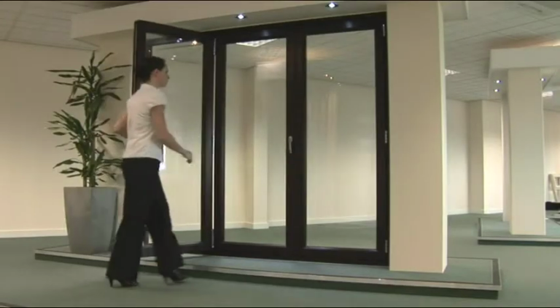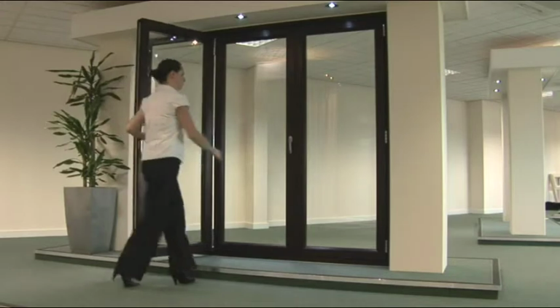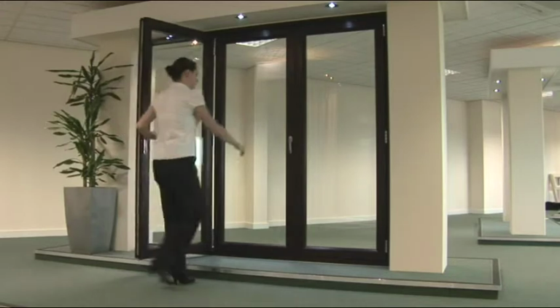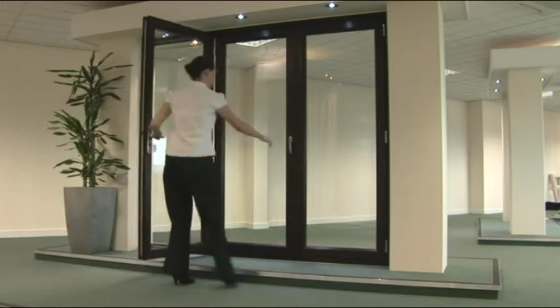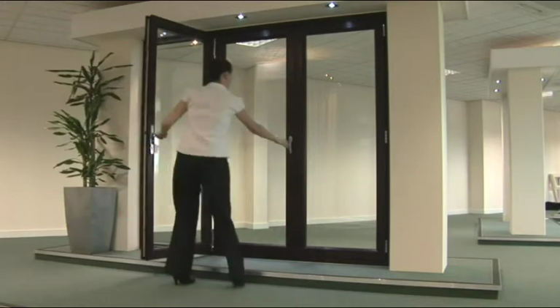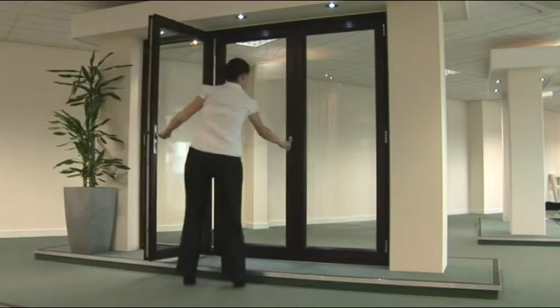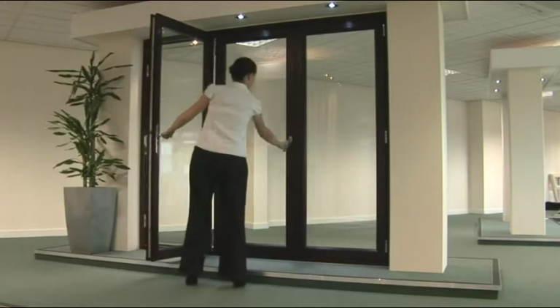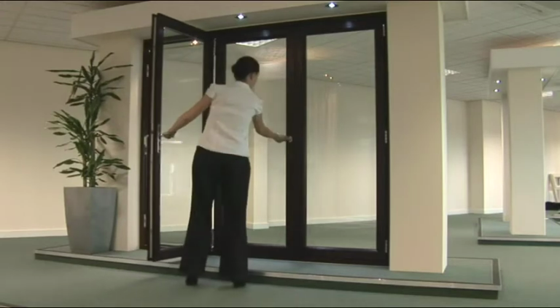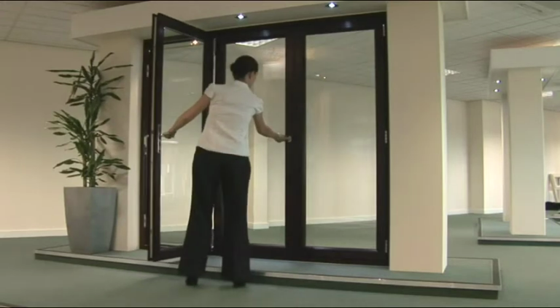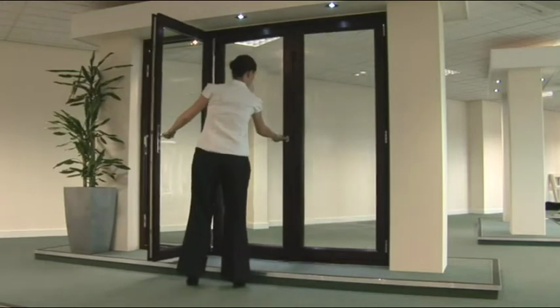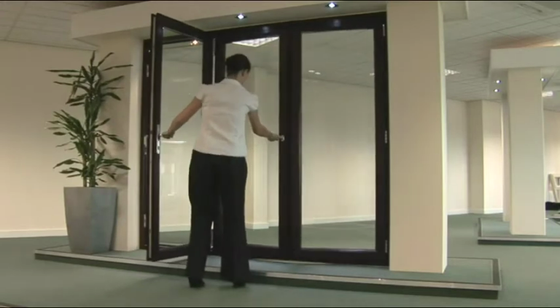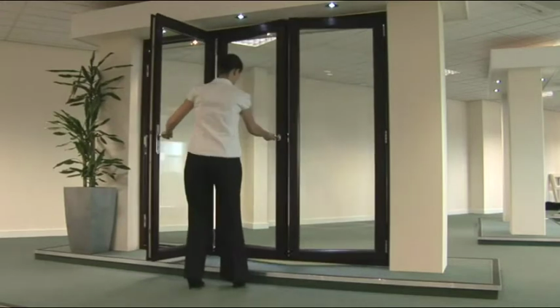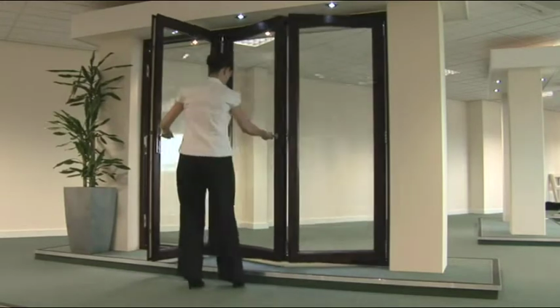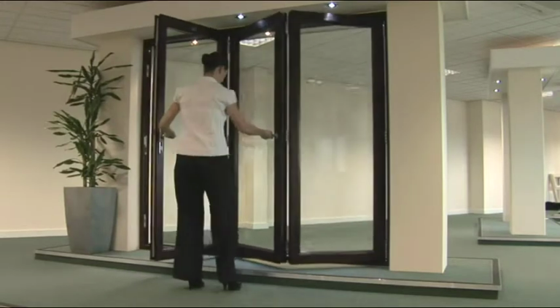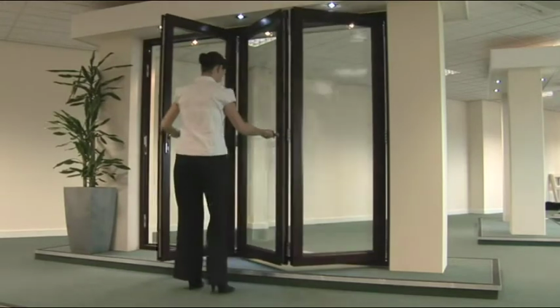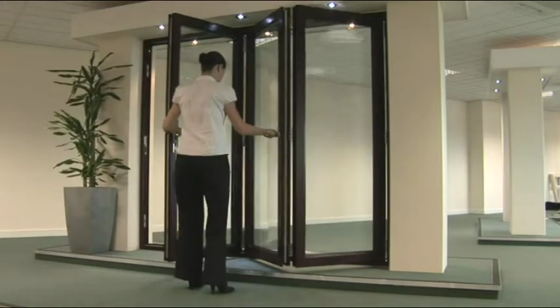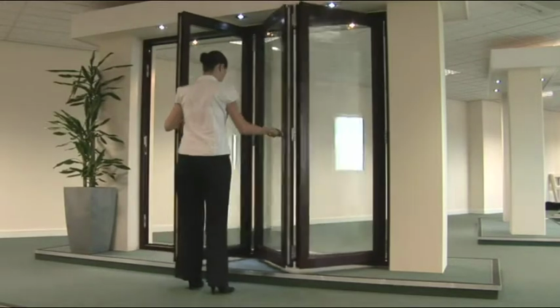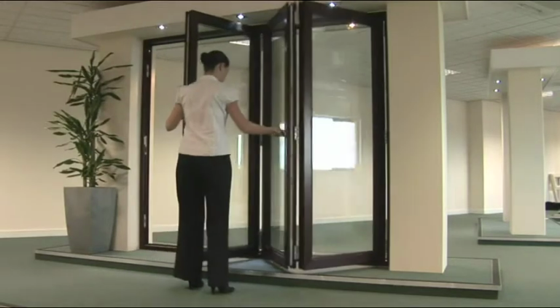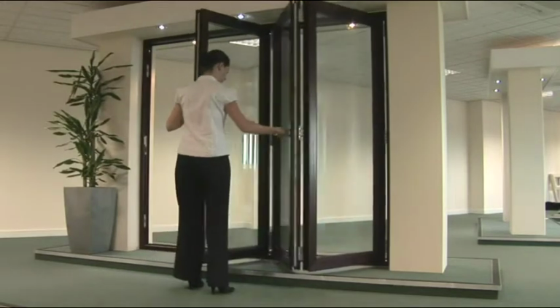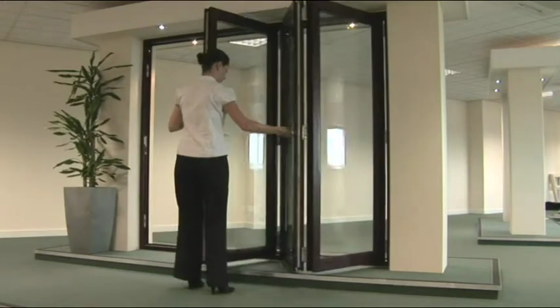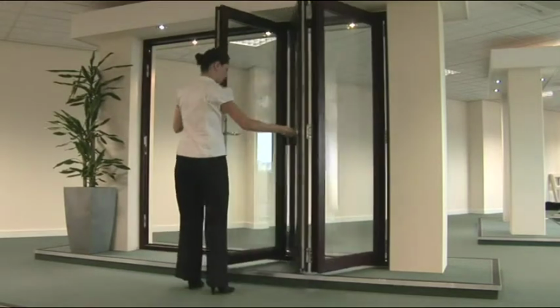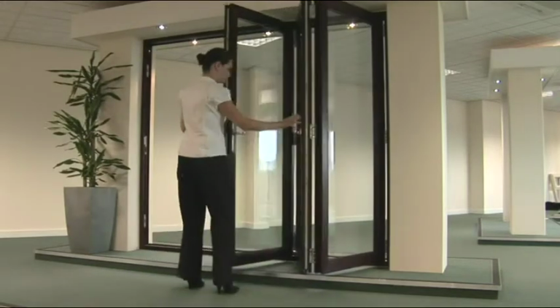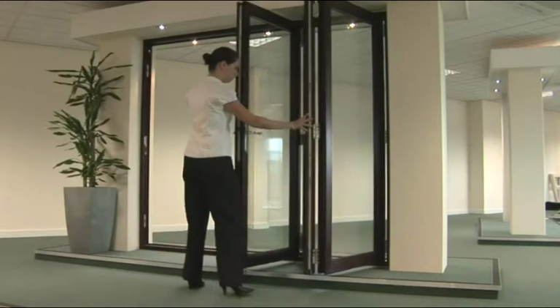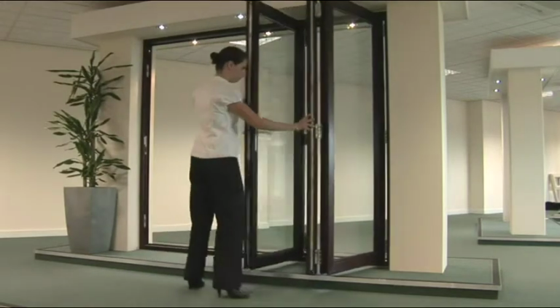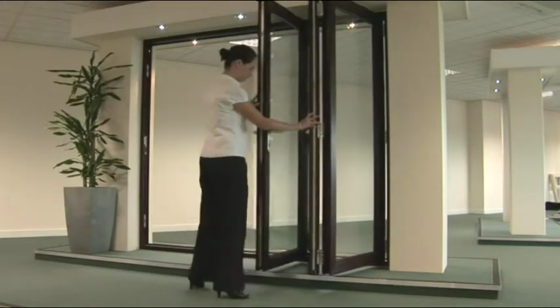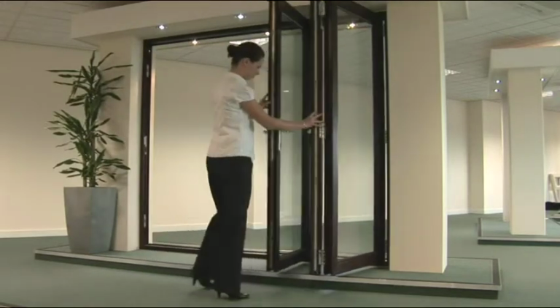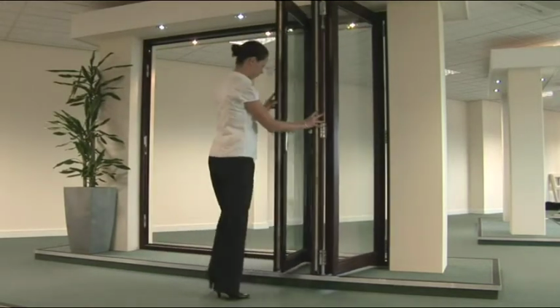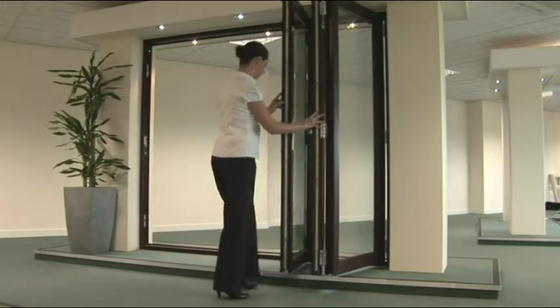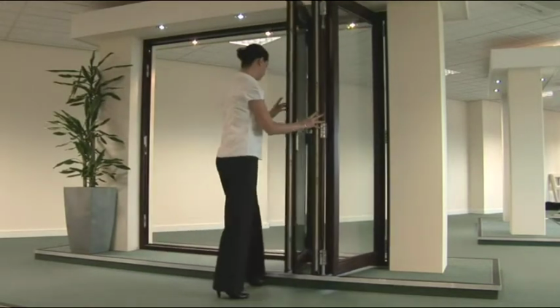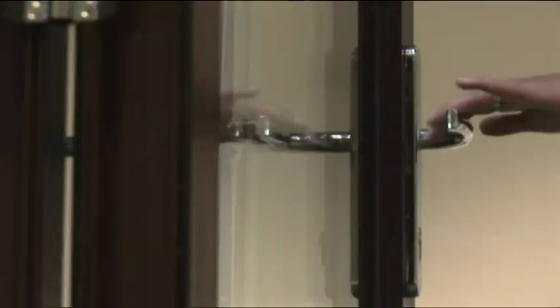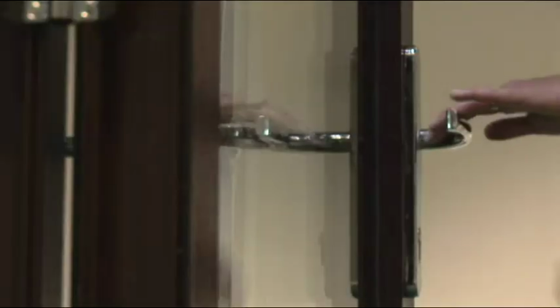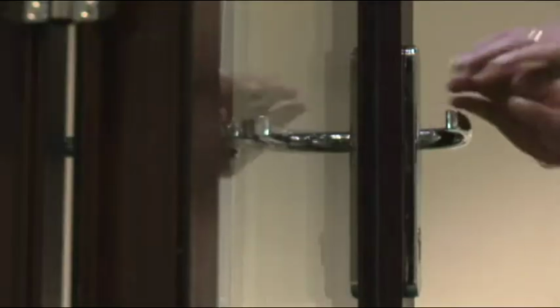Fabricators can still use existing clip-ons as the range of doors all use standard linear frame details.